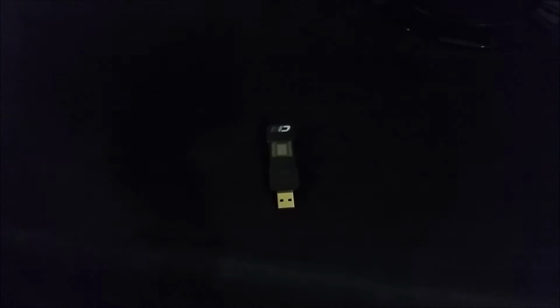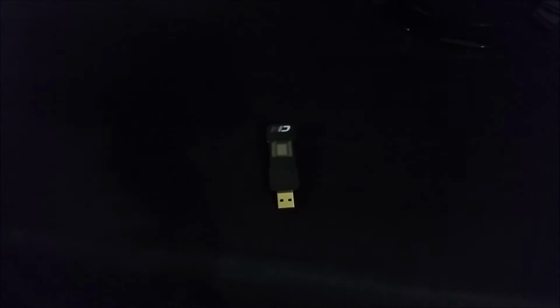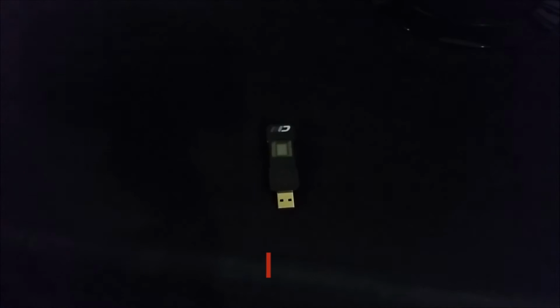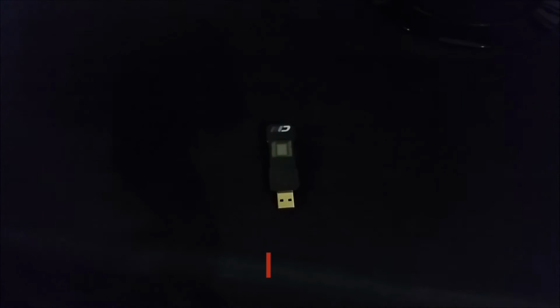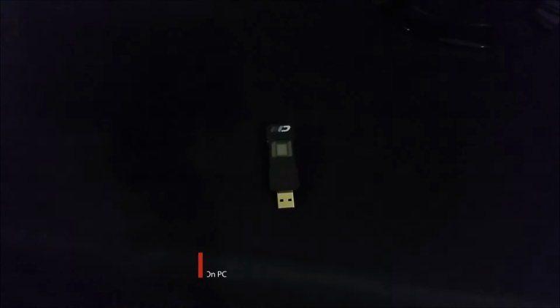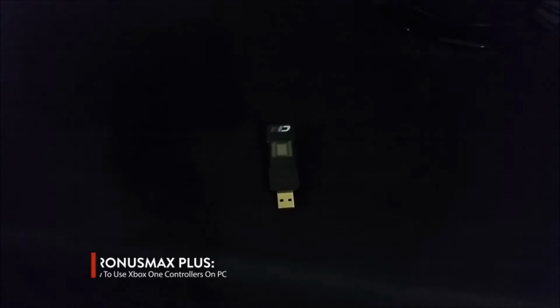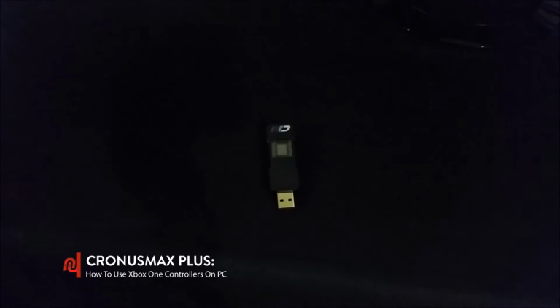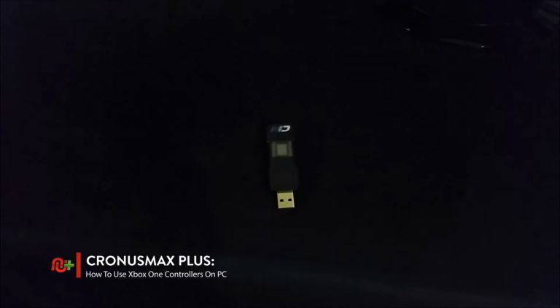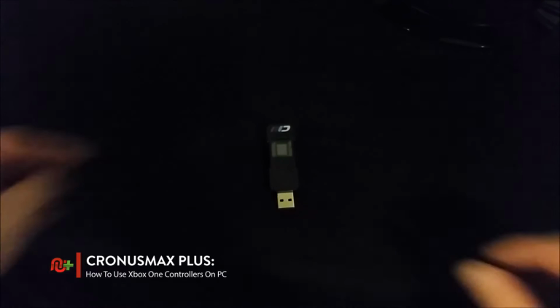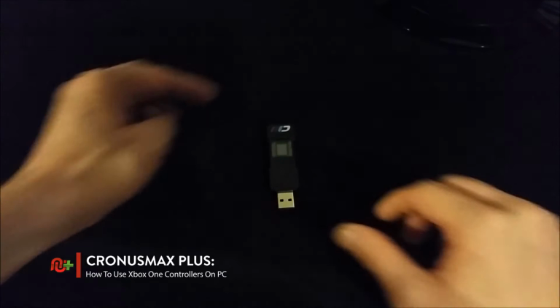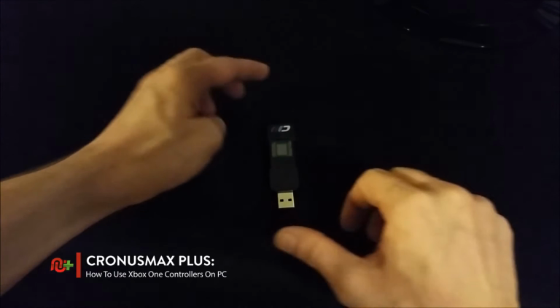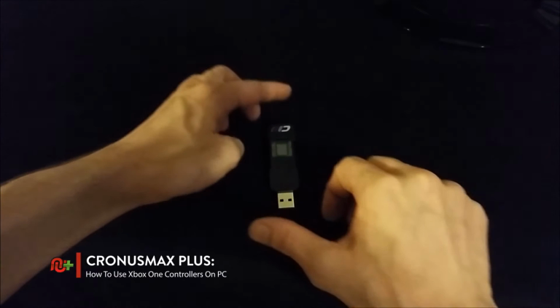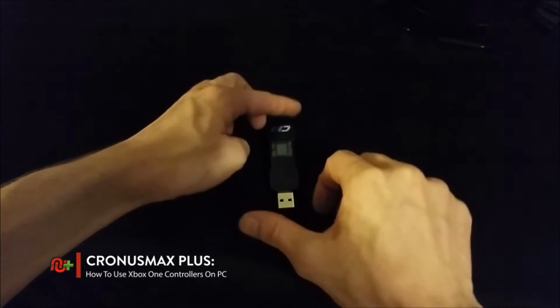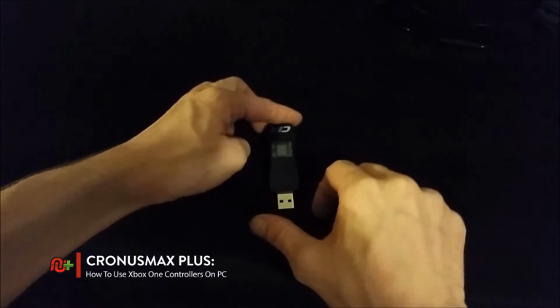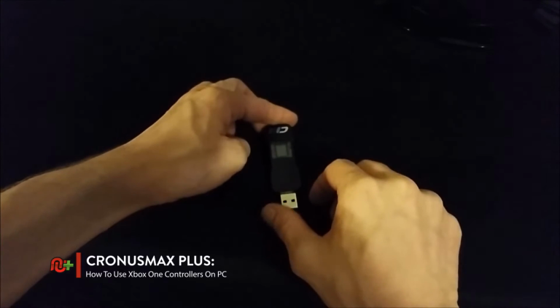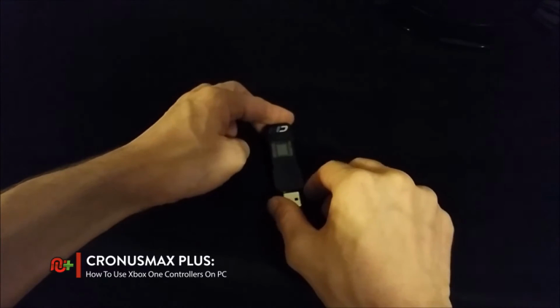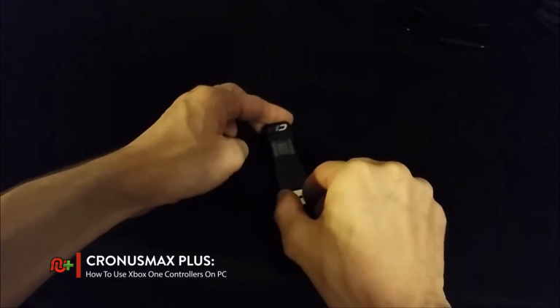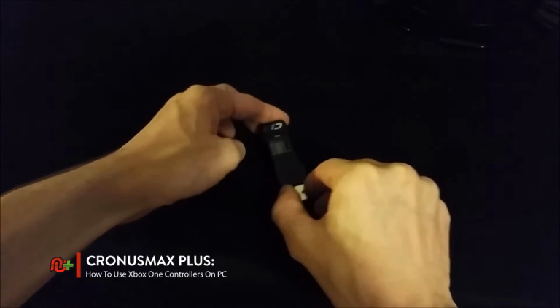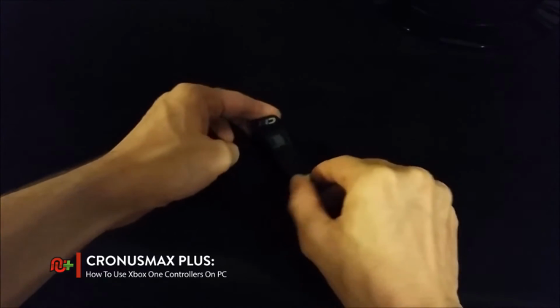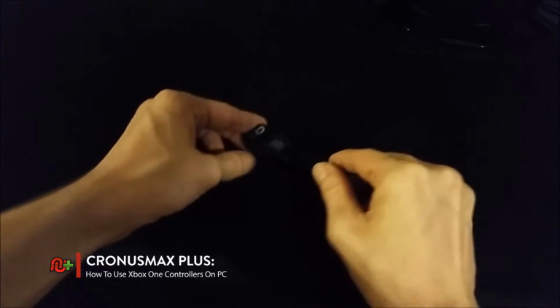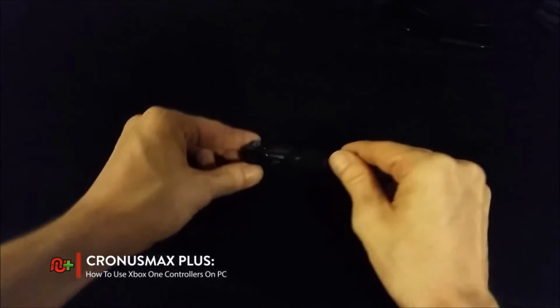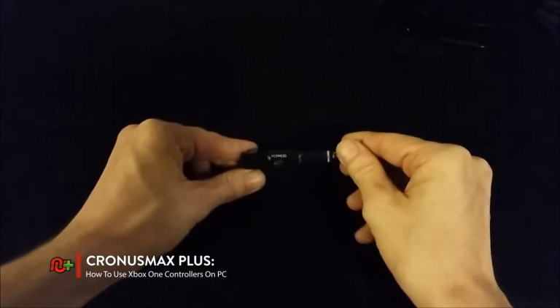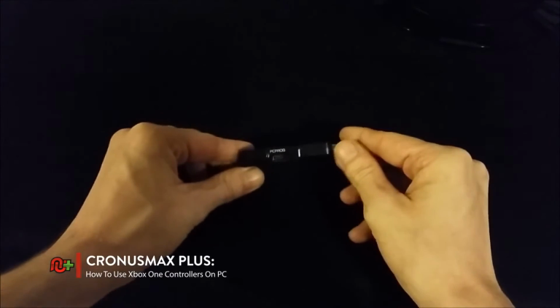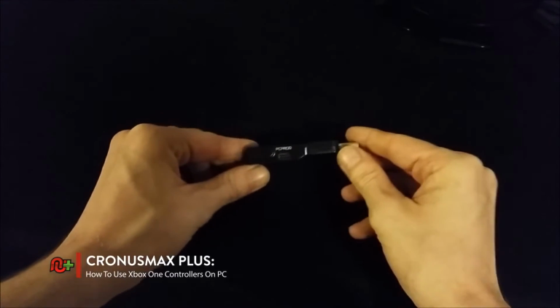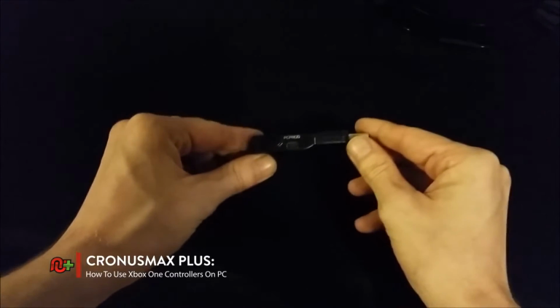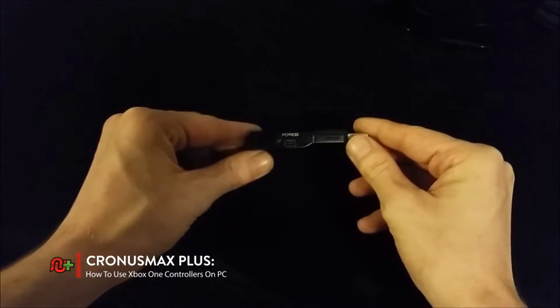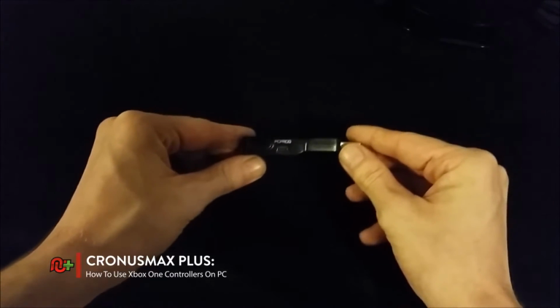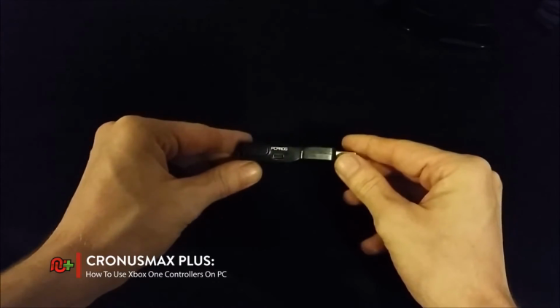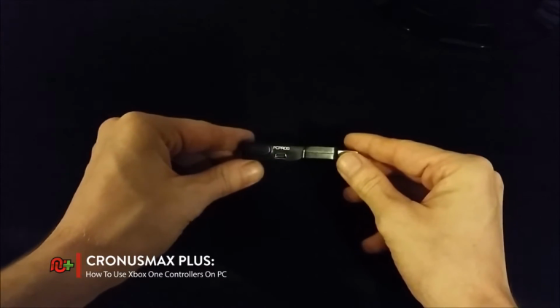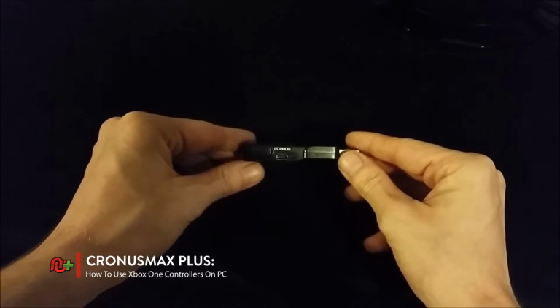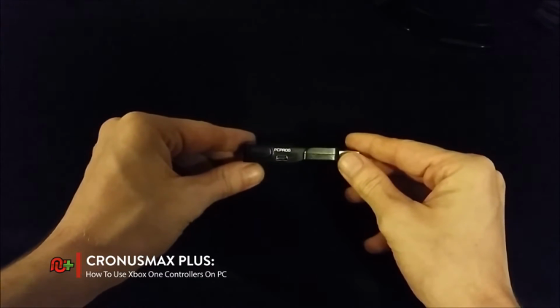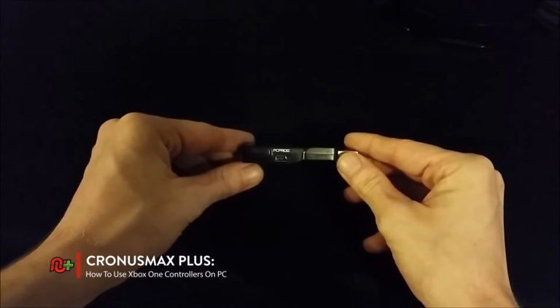First, you'll need to connect your Chronos Max Plus to your PC through its PC program port, located on the side of the unit.